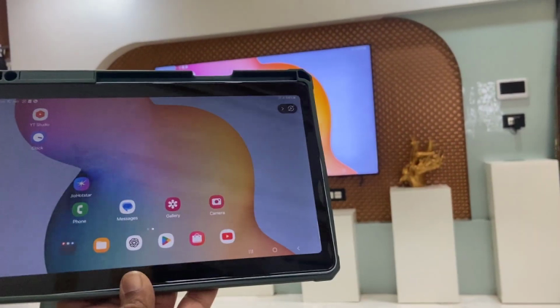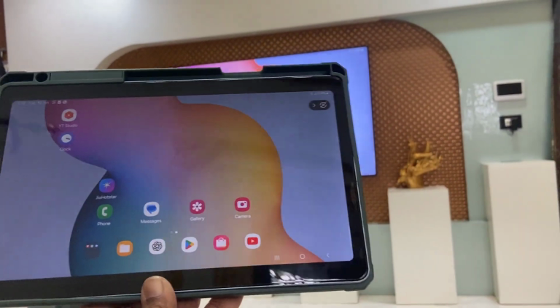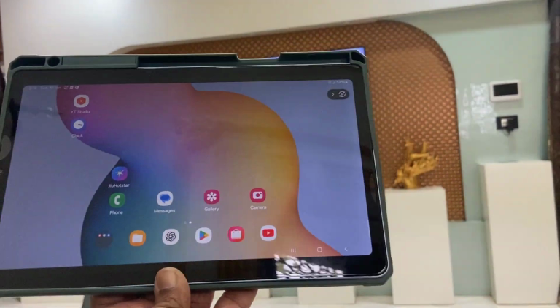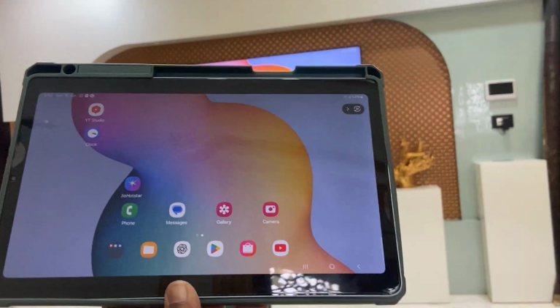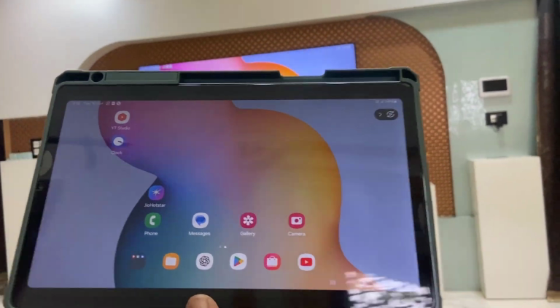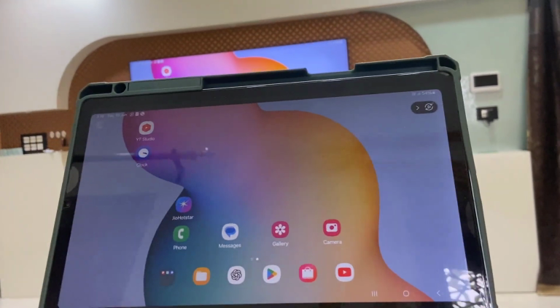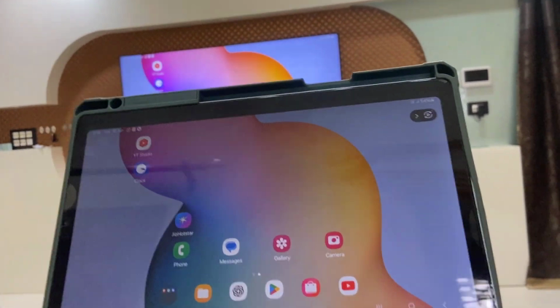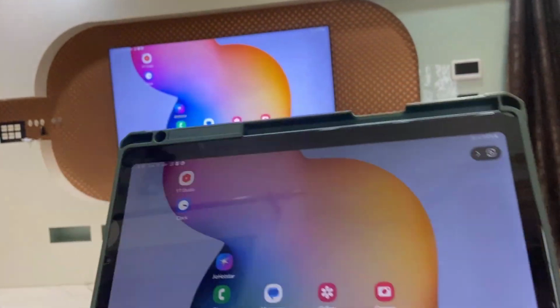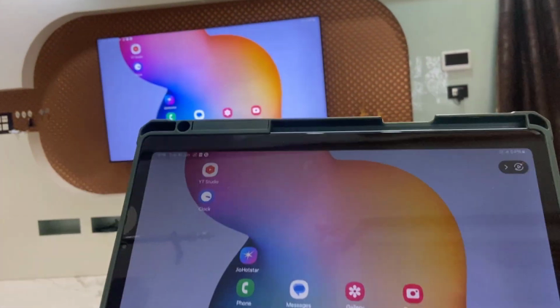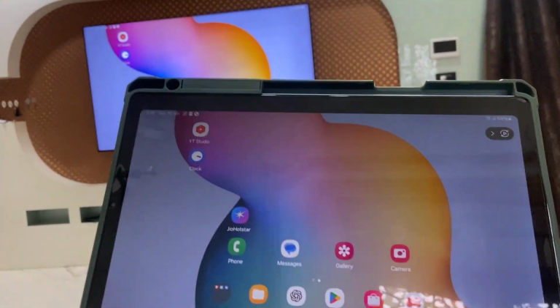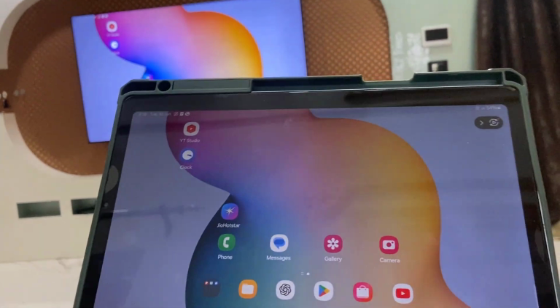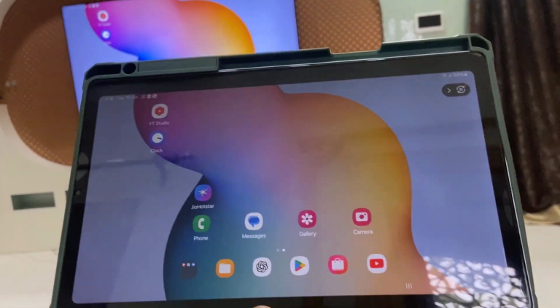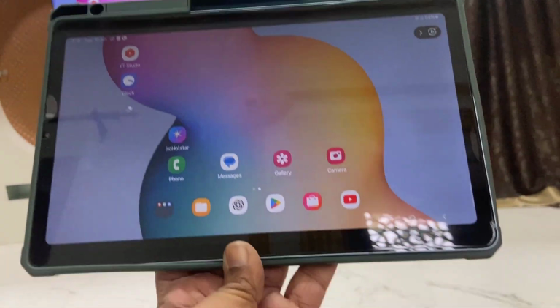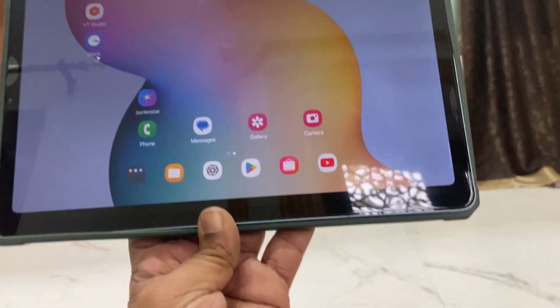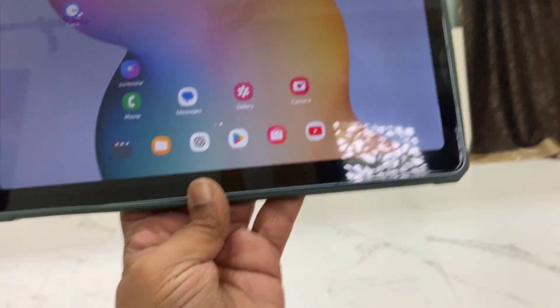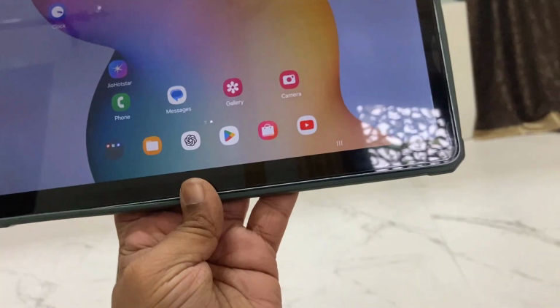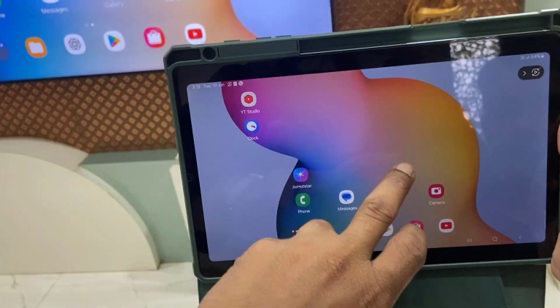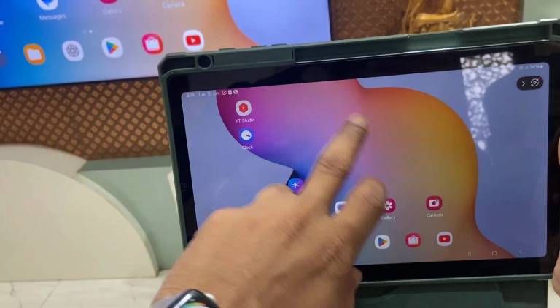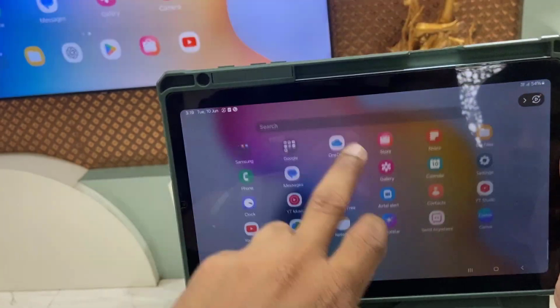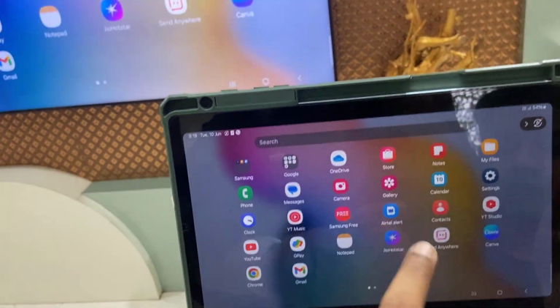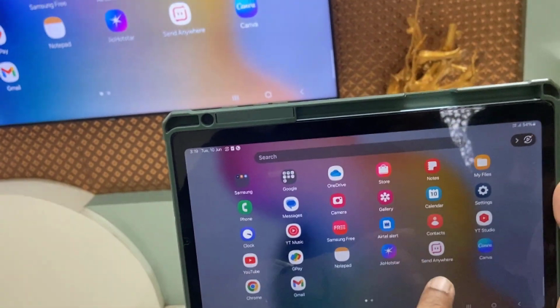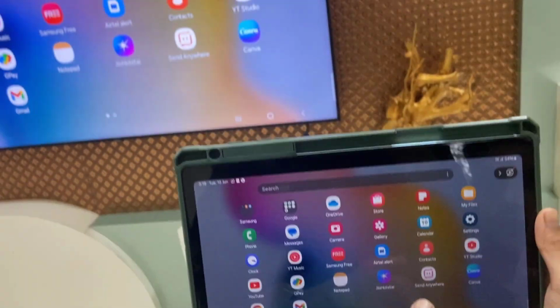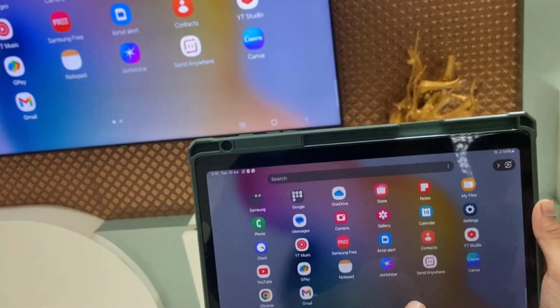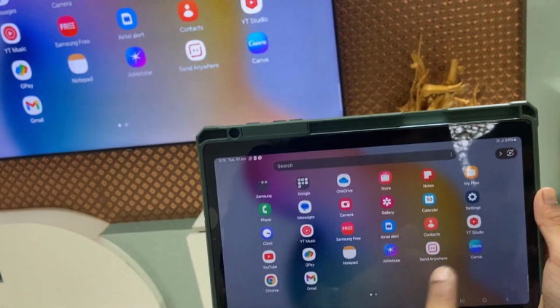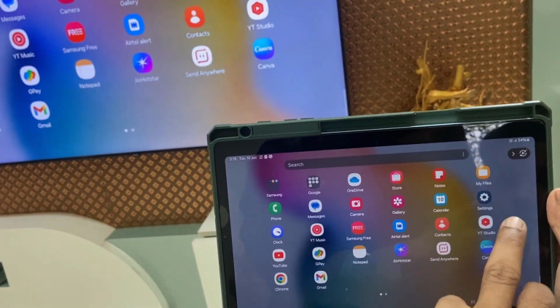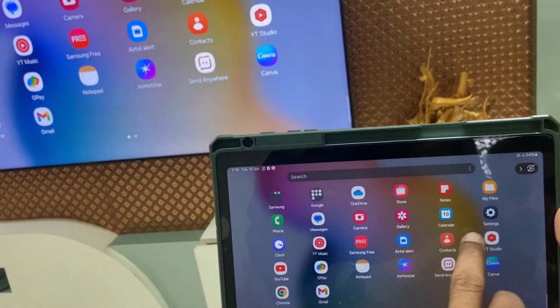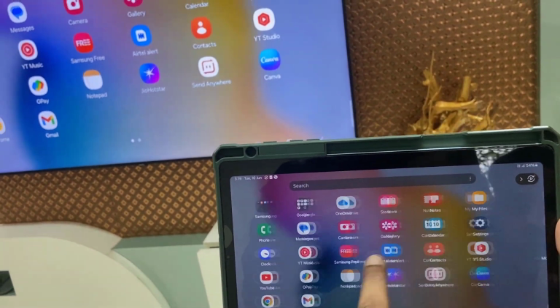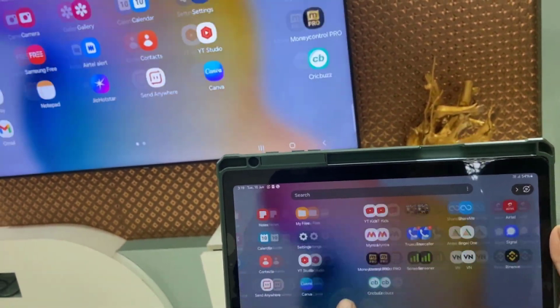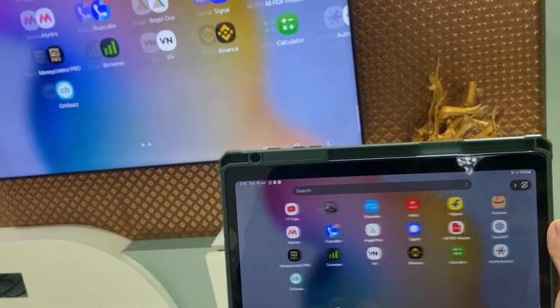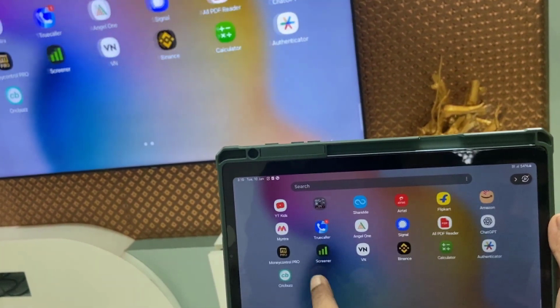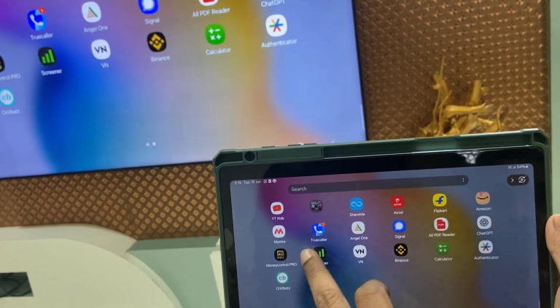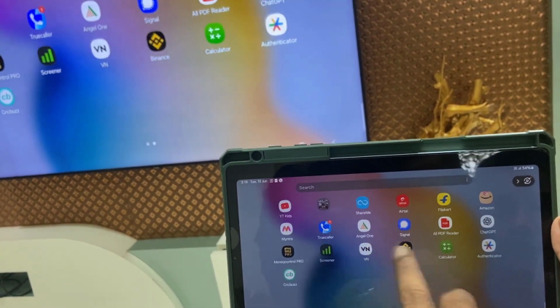It's working perfectly. I don't feel any lagging or aspect ratio issue — it's working perfectly, as you can see.